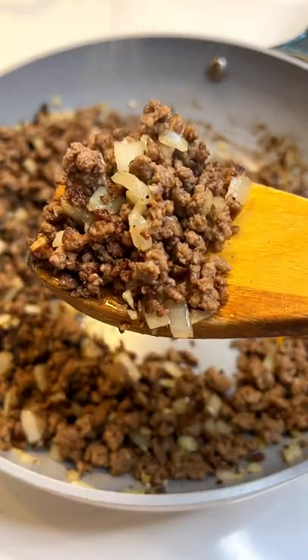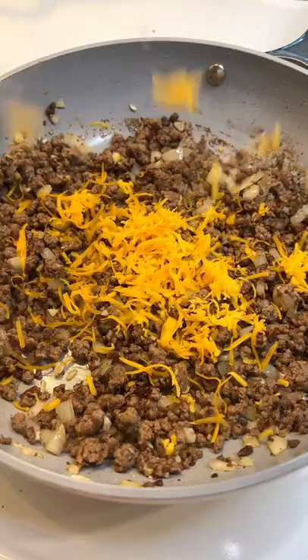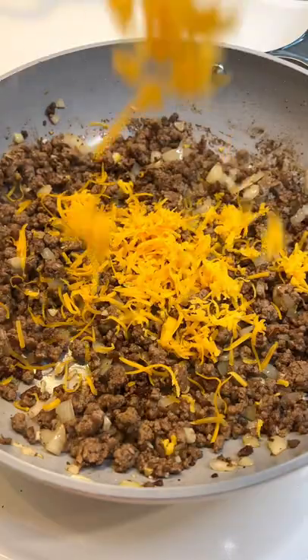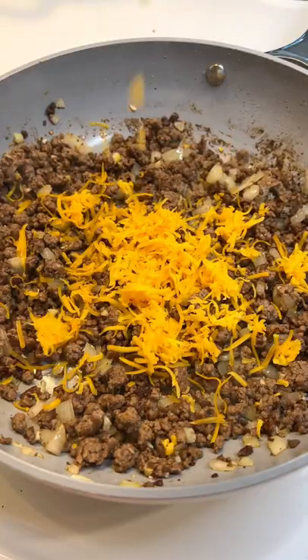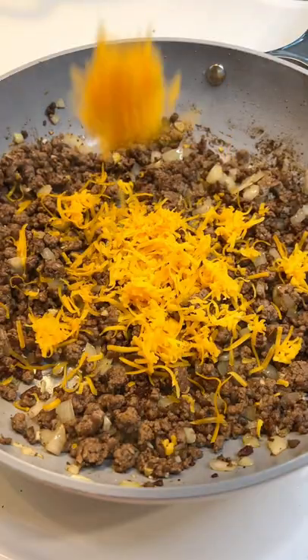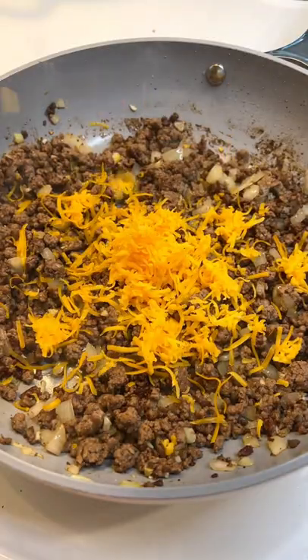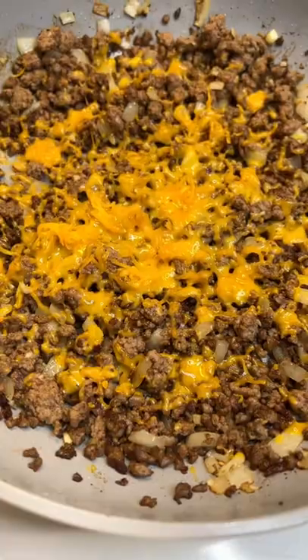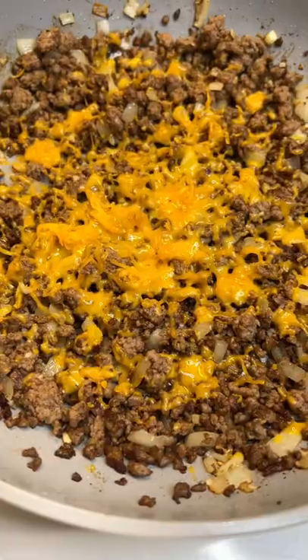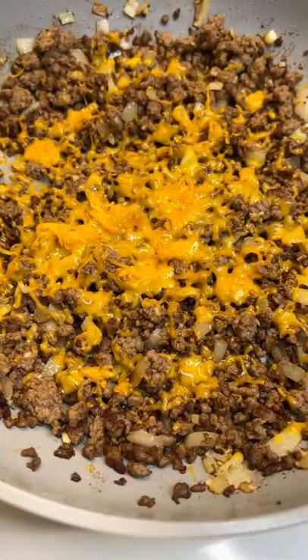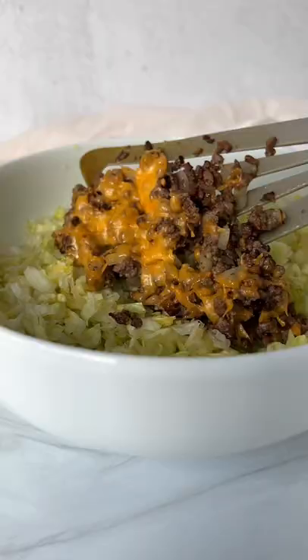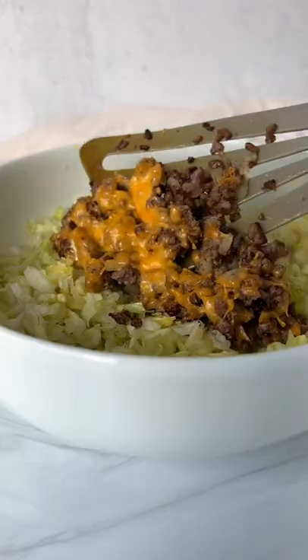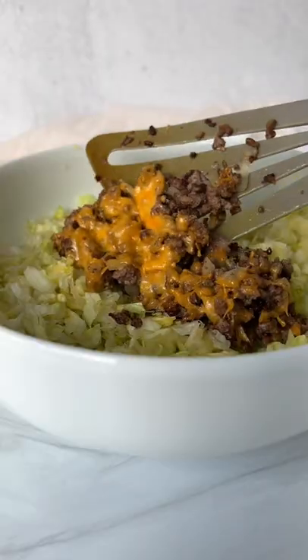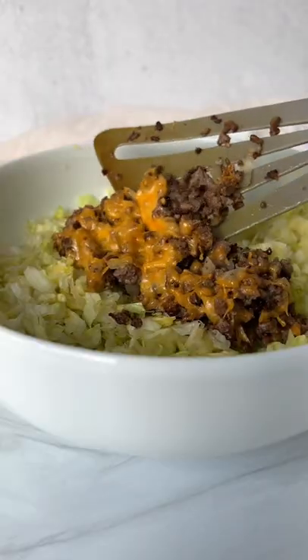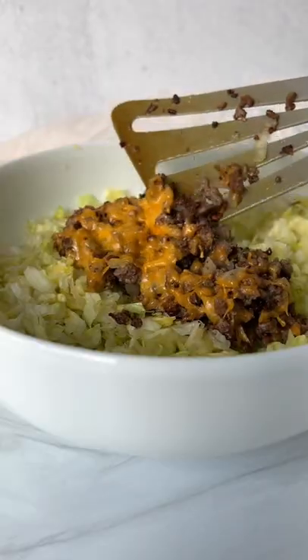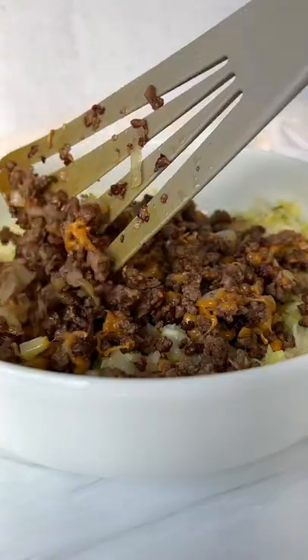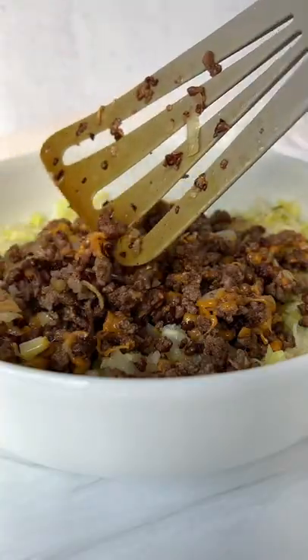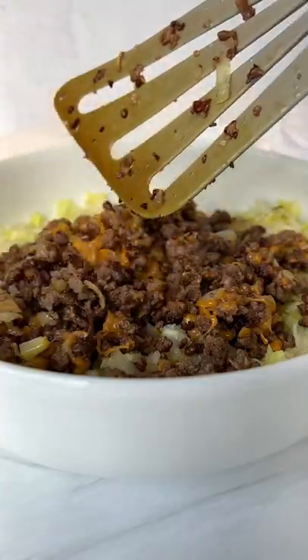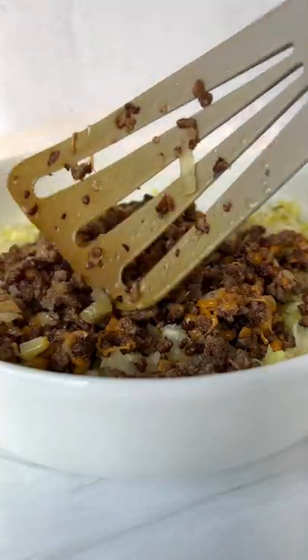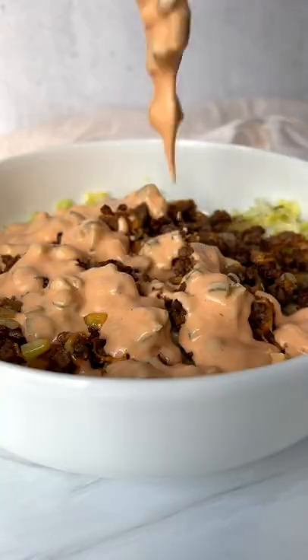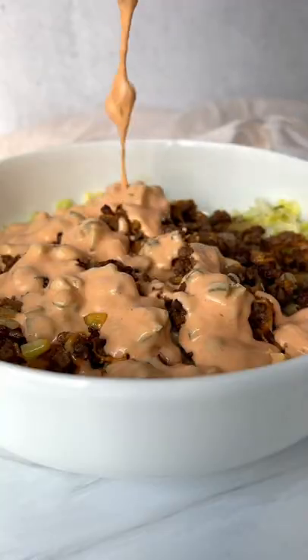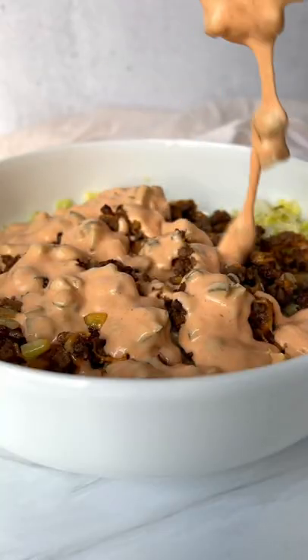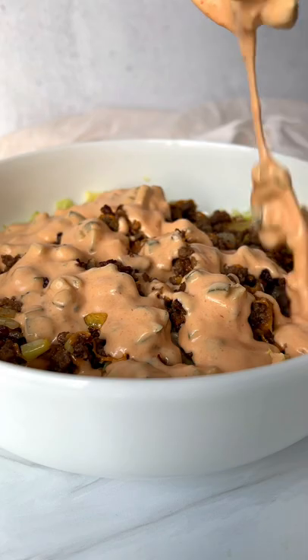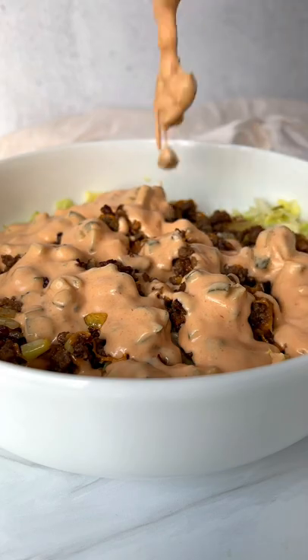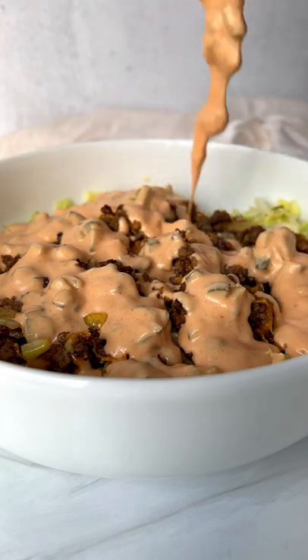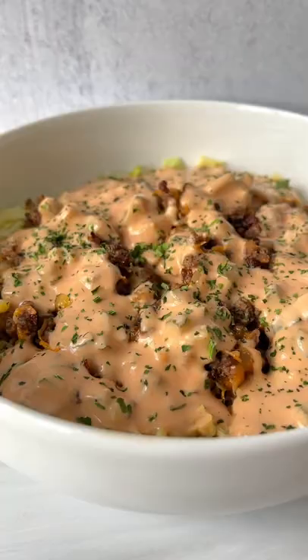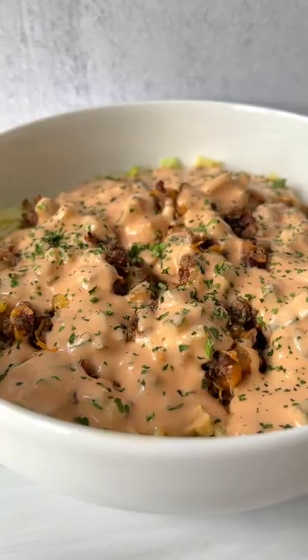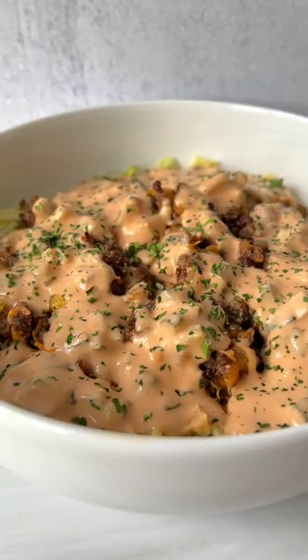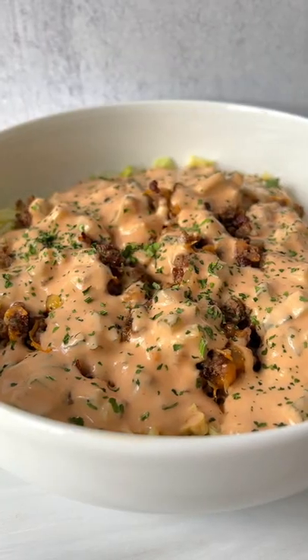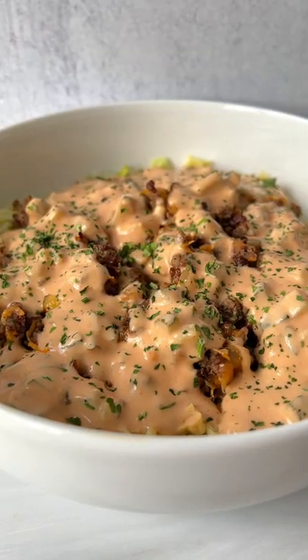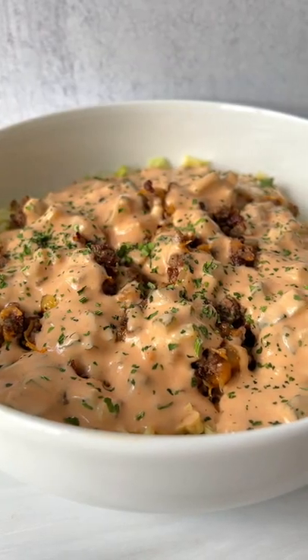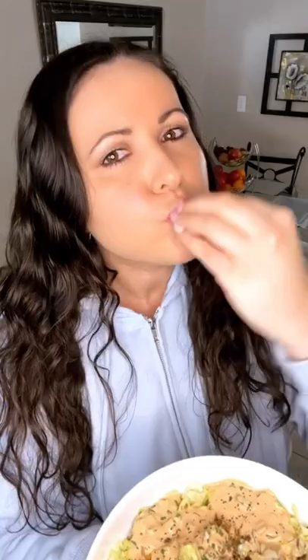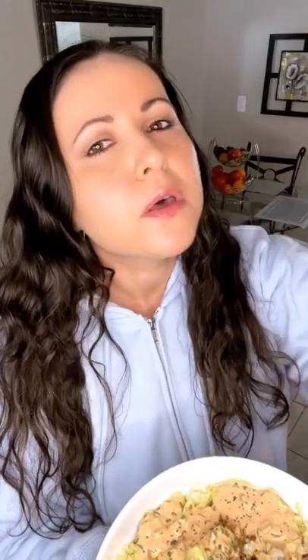Add in the cheese, take it off the heat, top it off on top of your salad with your mac sauce. Enjoy and follow for more!